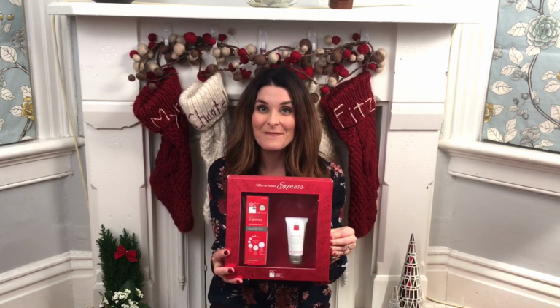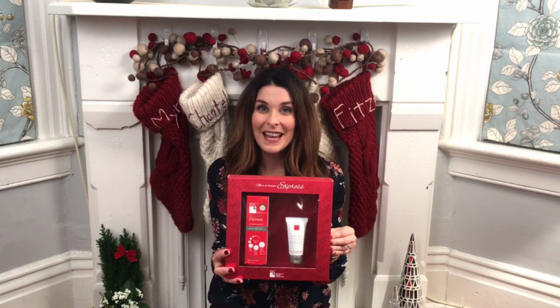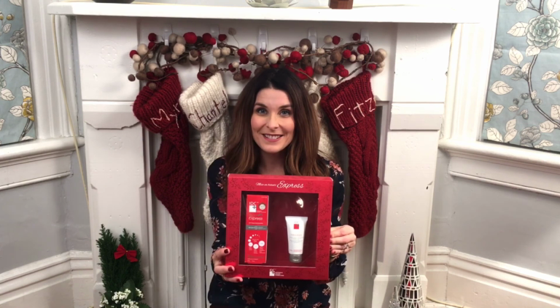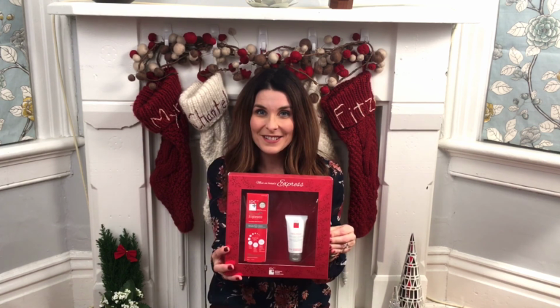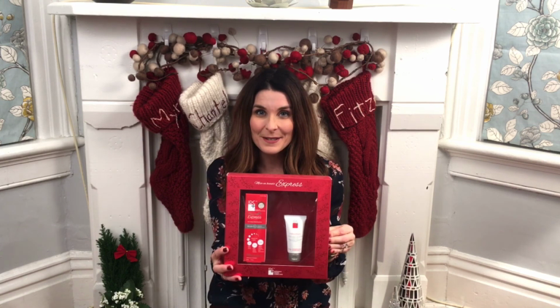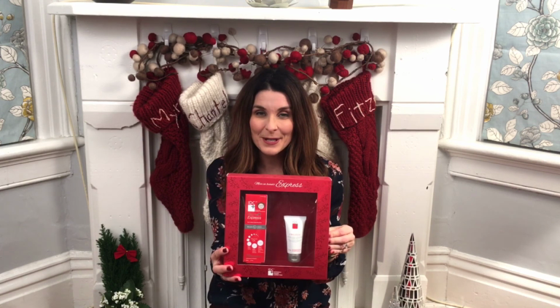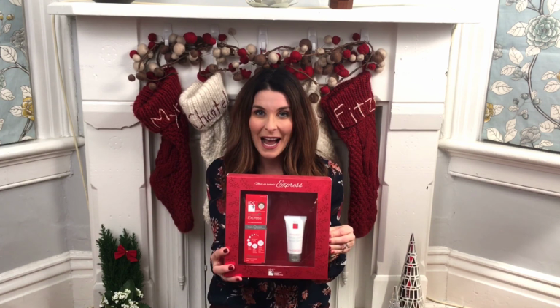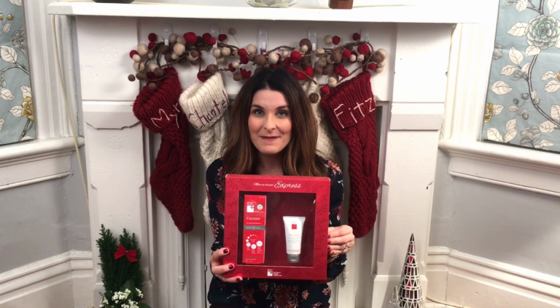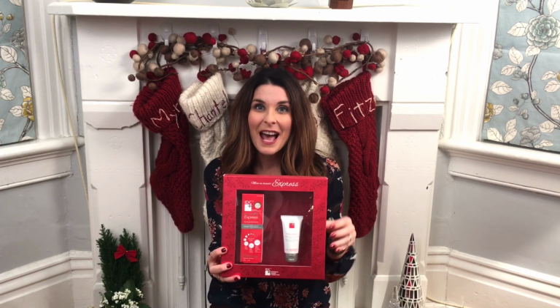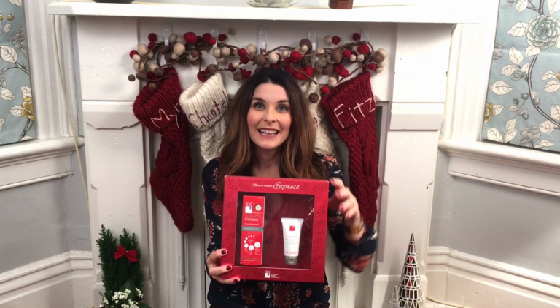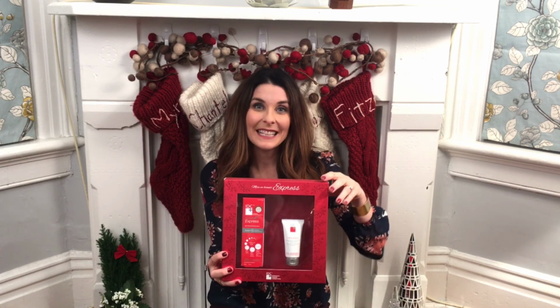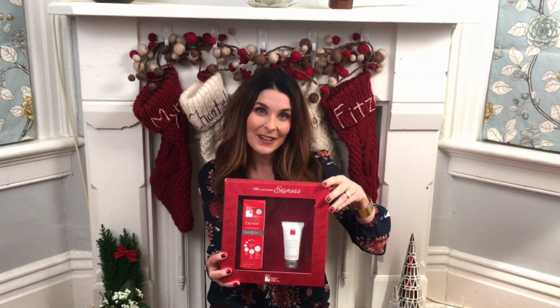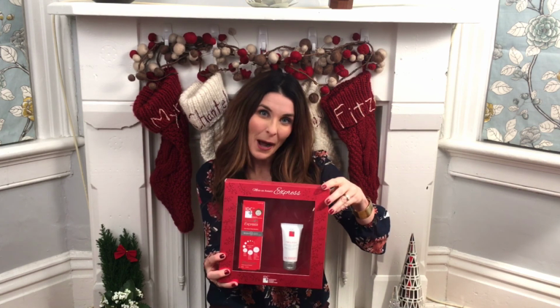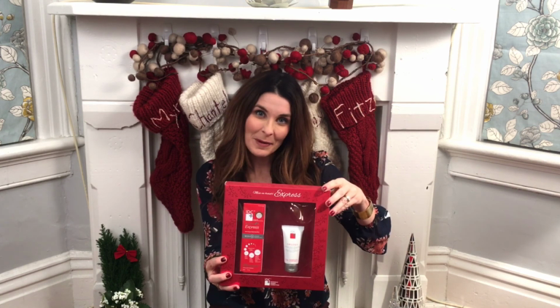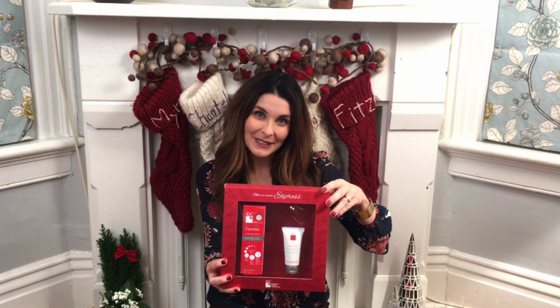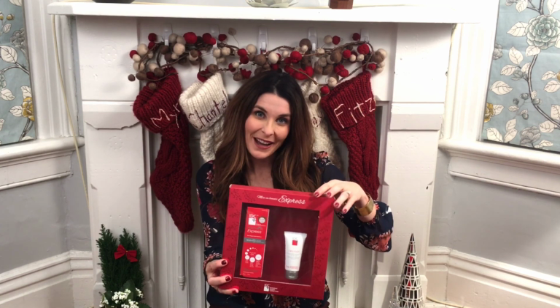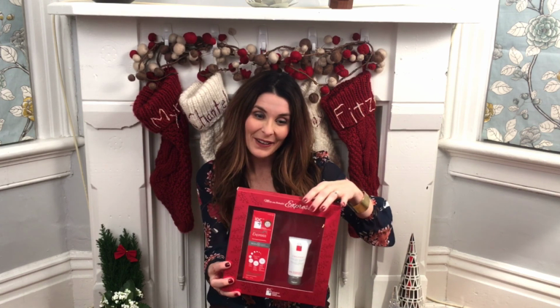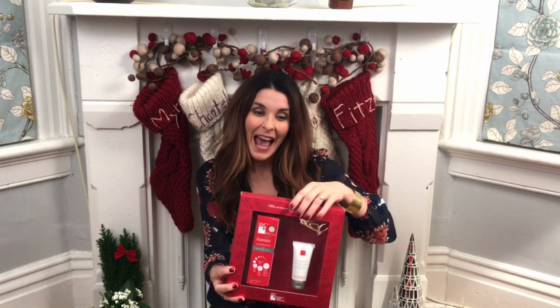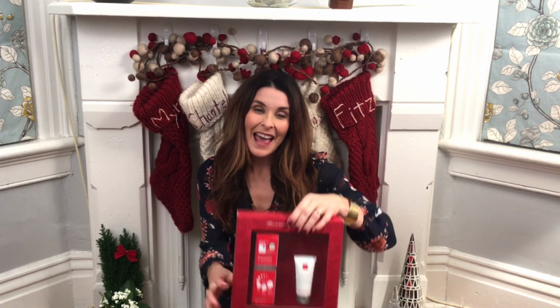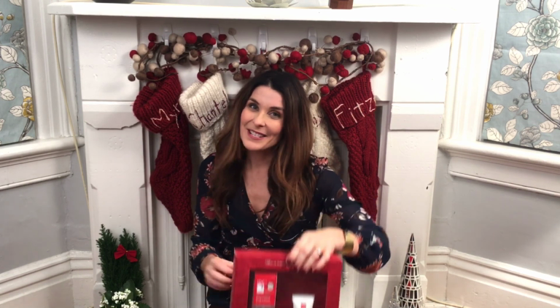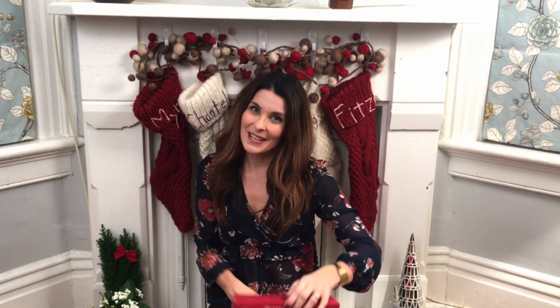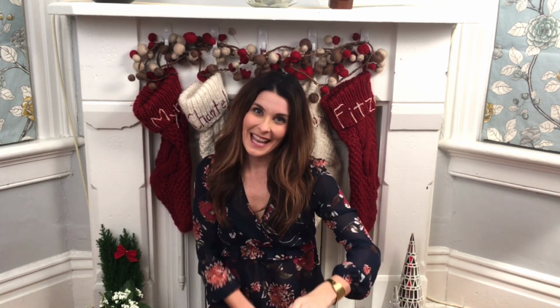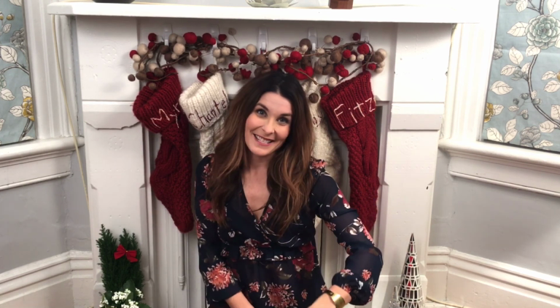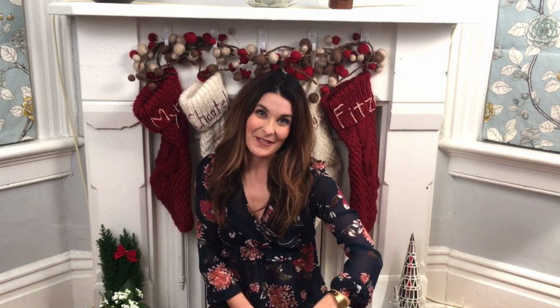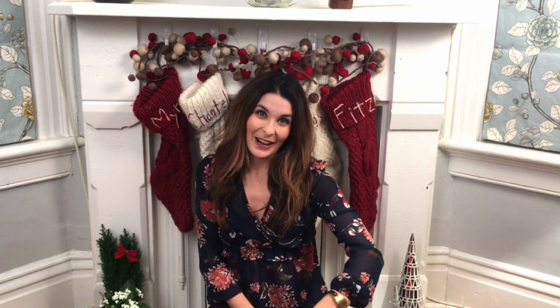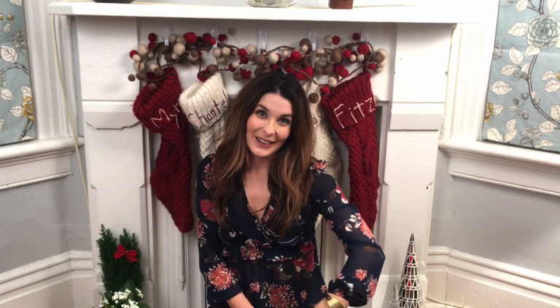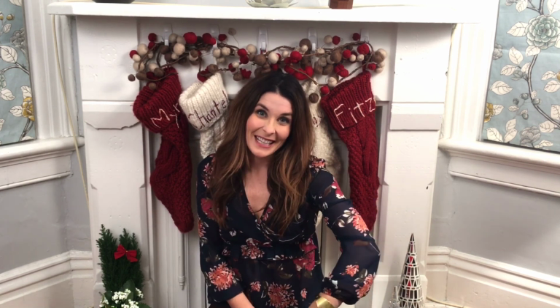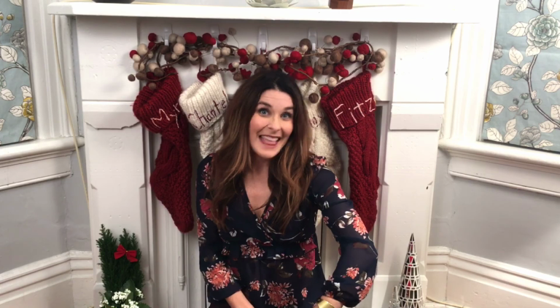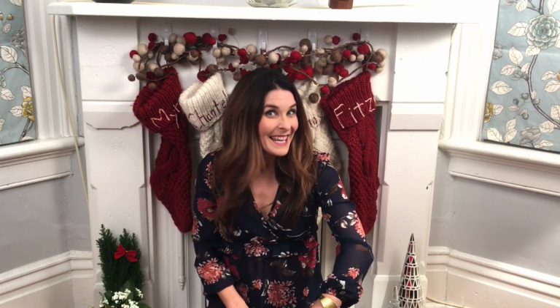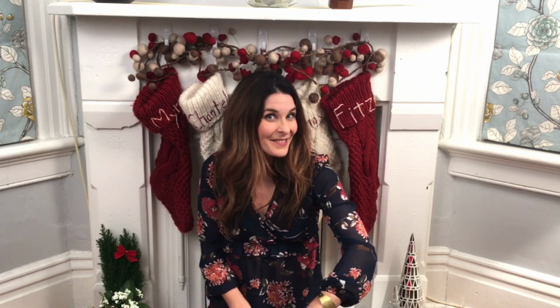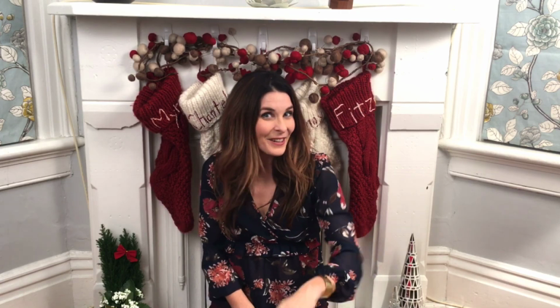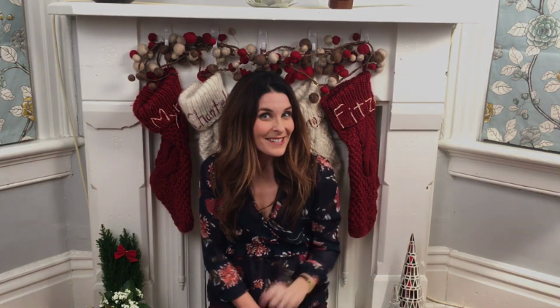Make sure to subscribe, leave a comment below, and tune in again tomorrow. Thanks for watching!